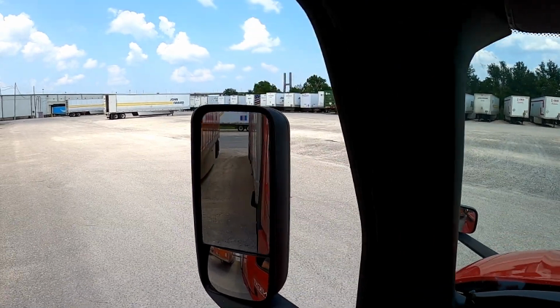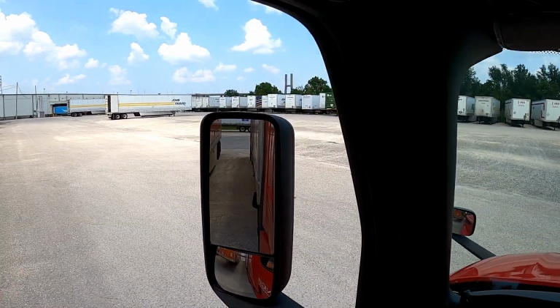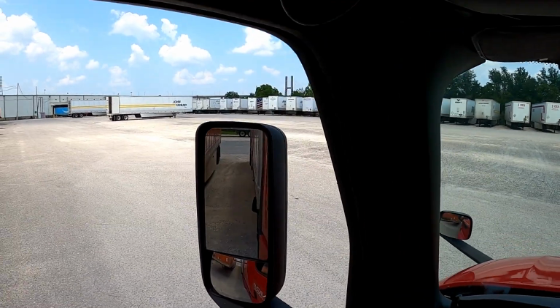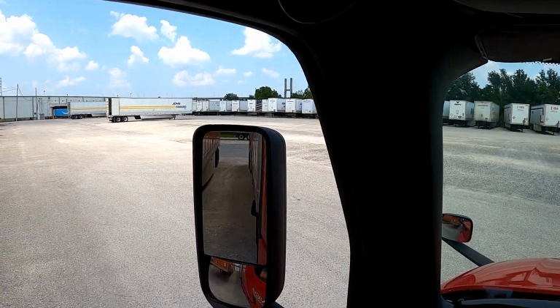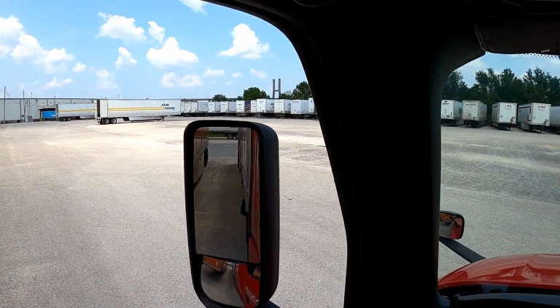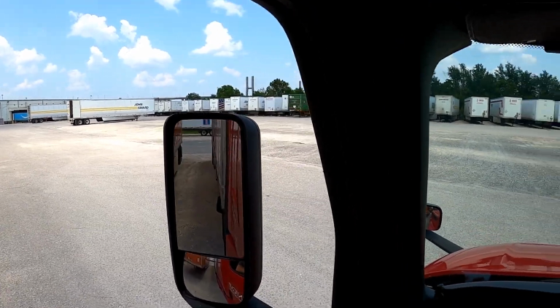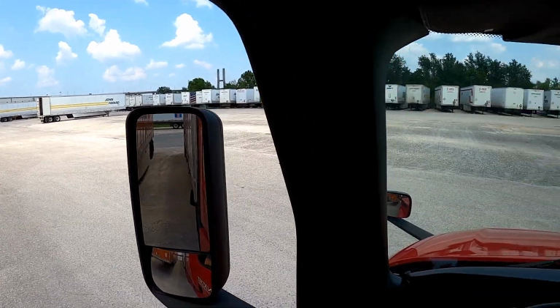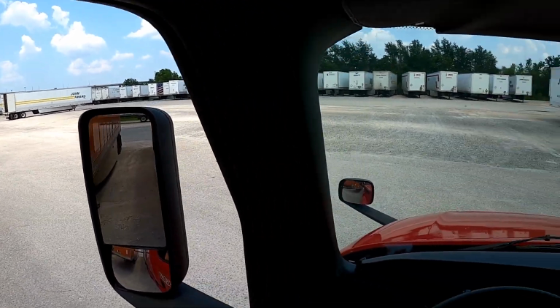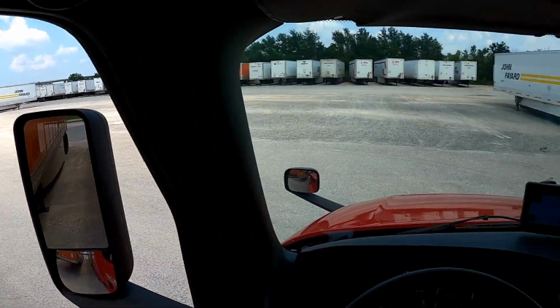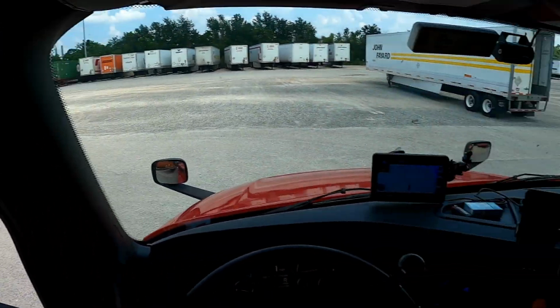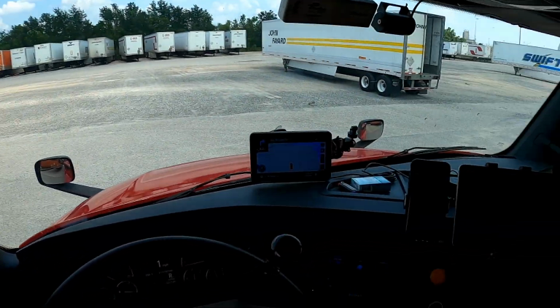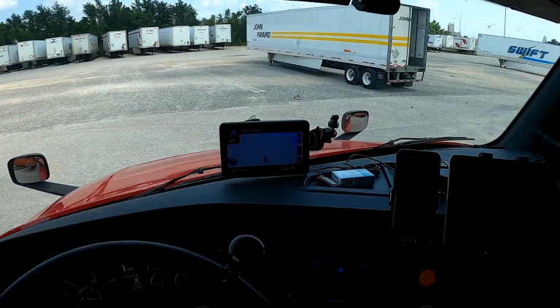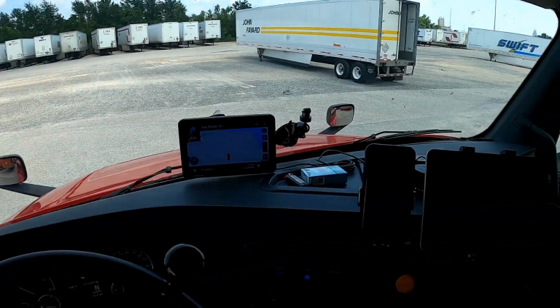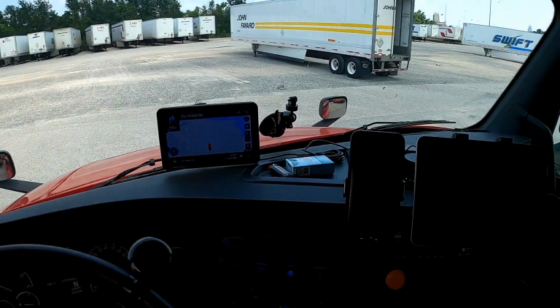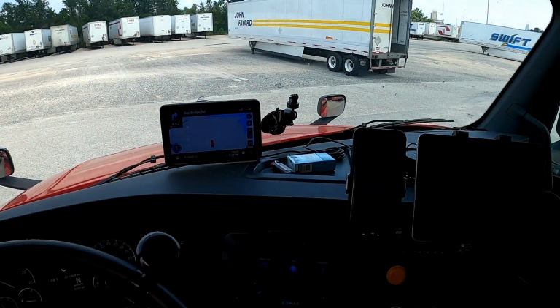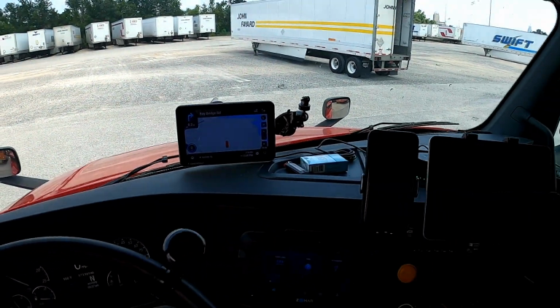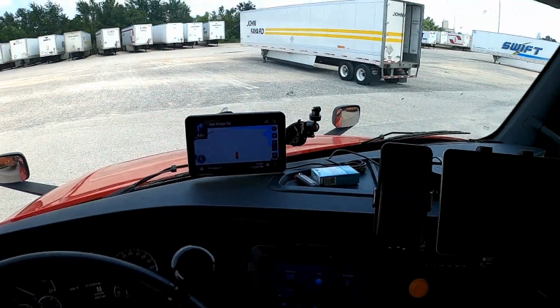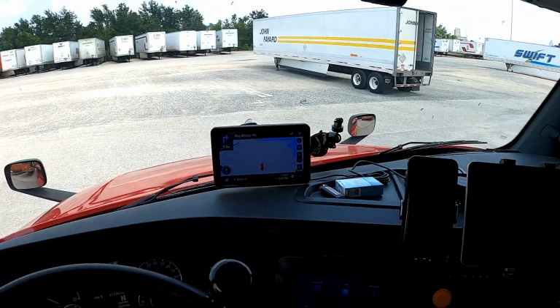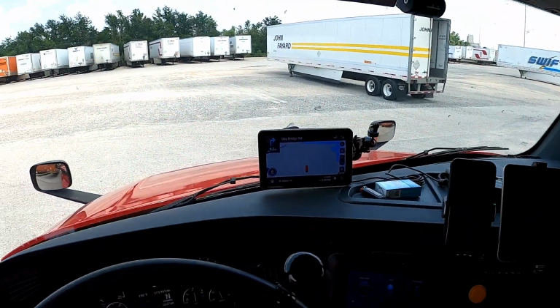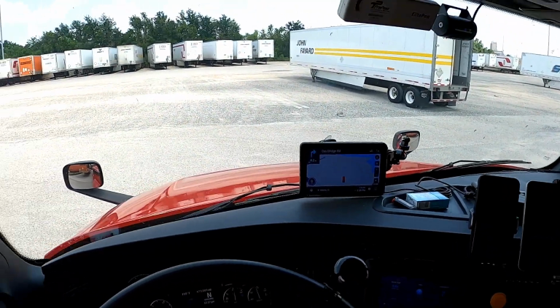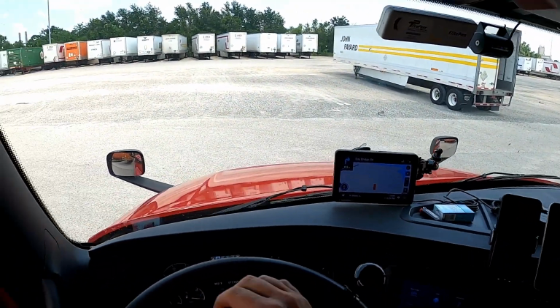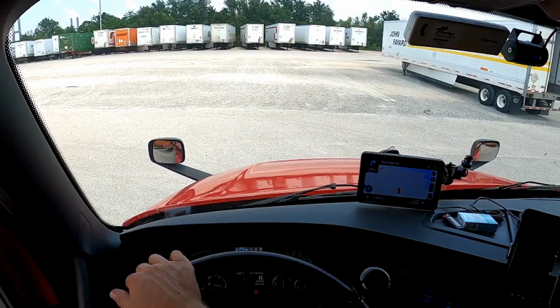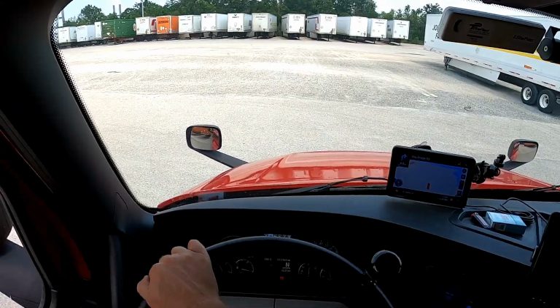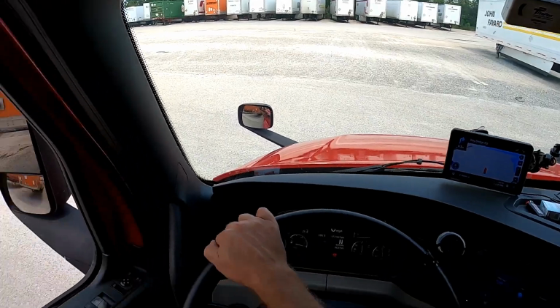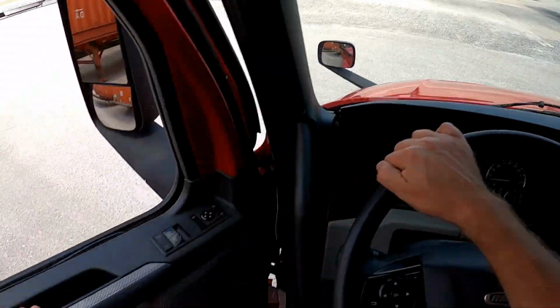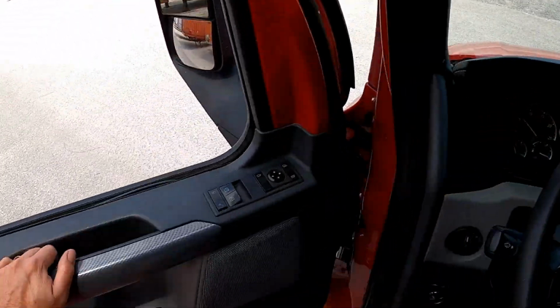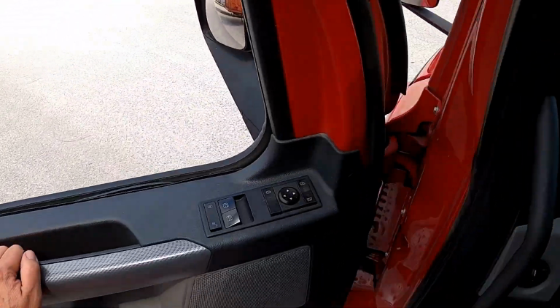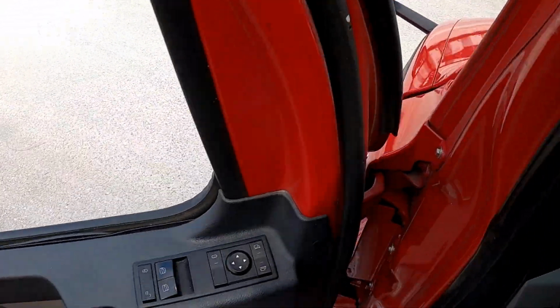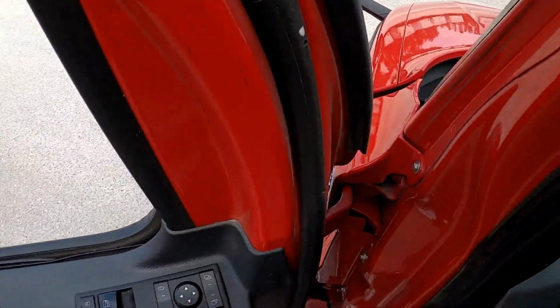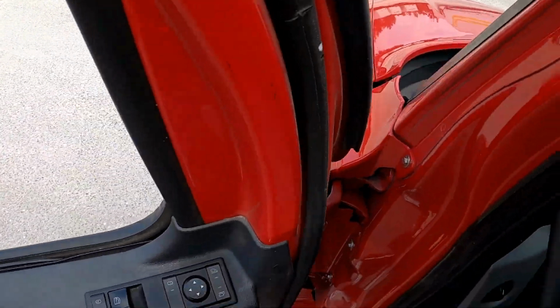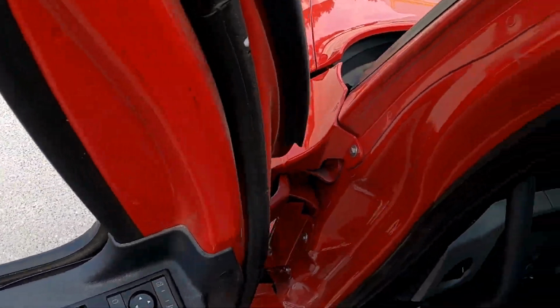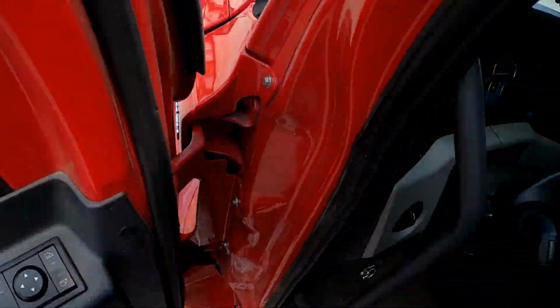Alright, let's drop her down here and then look for a trailer.